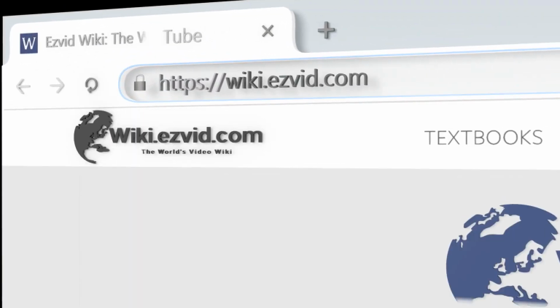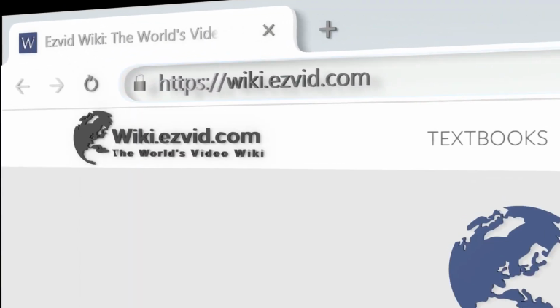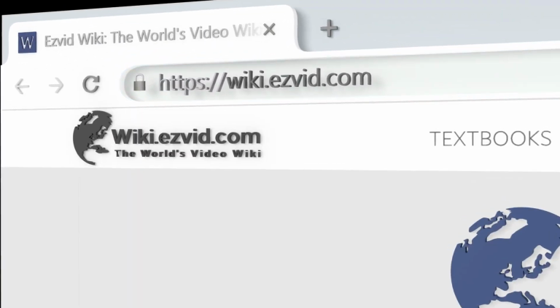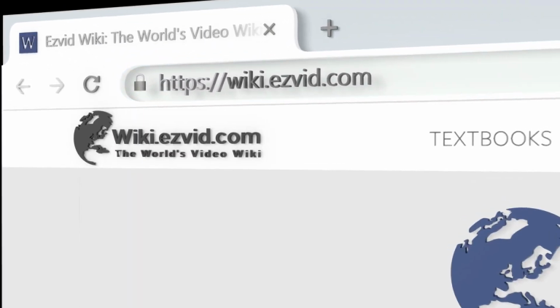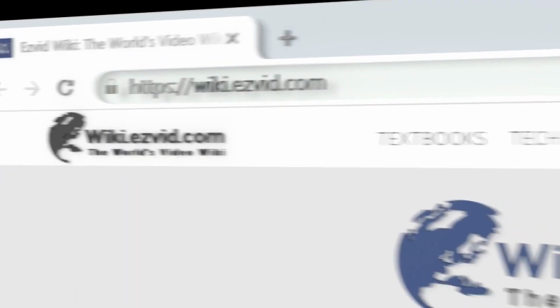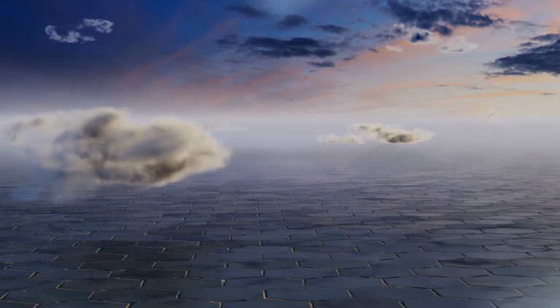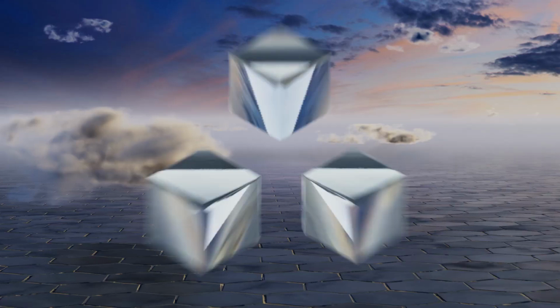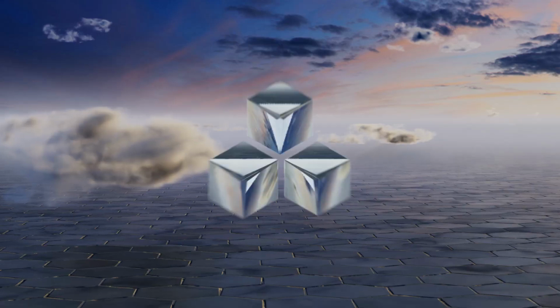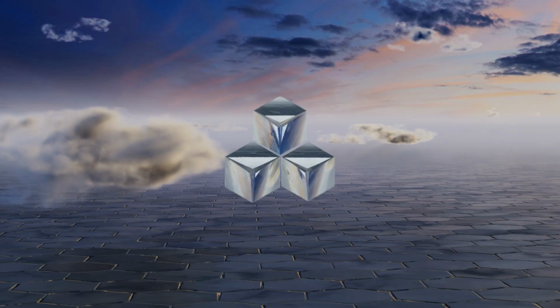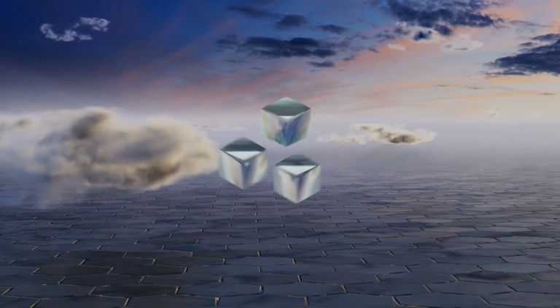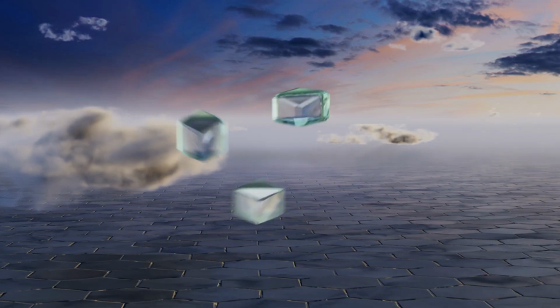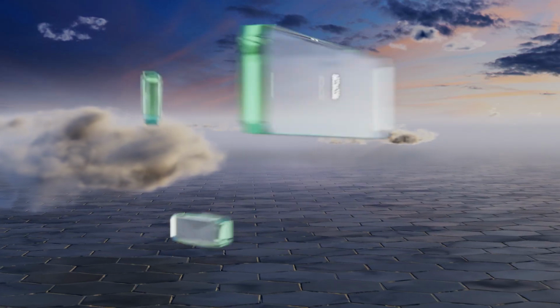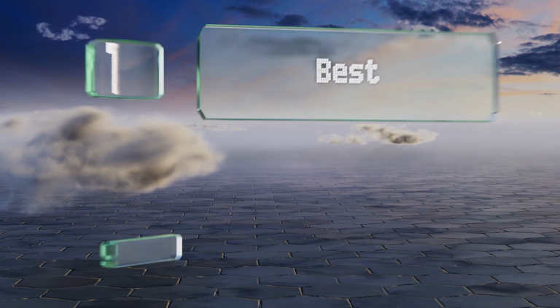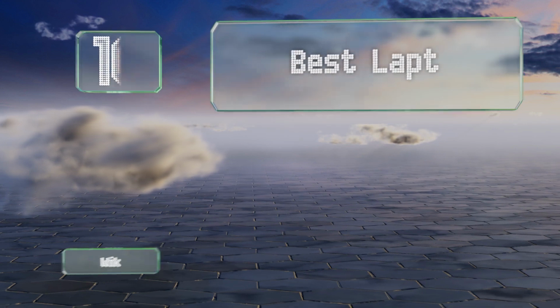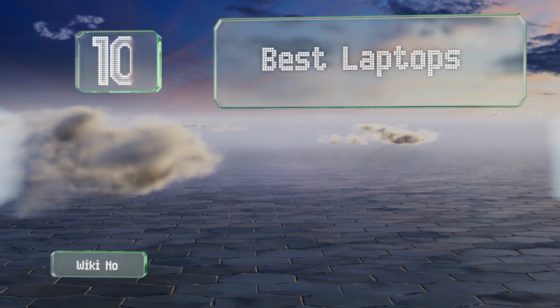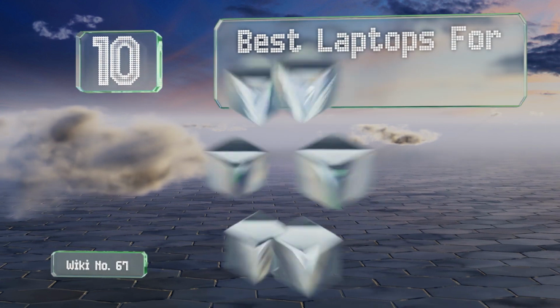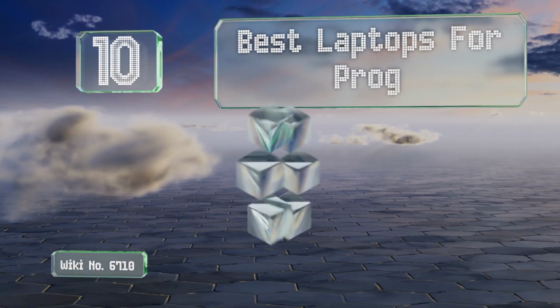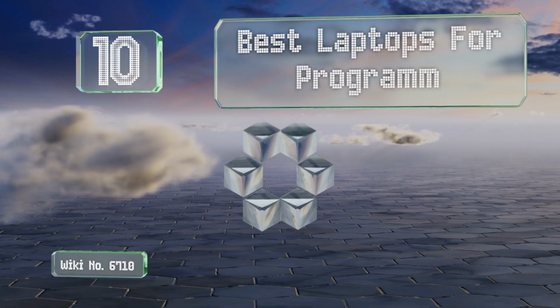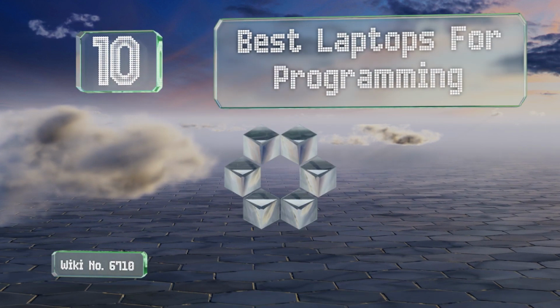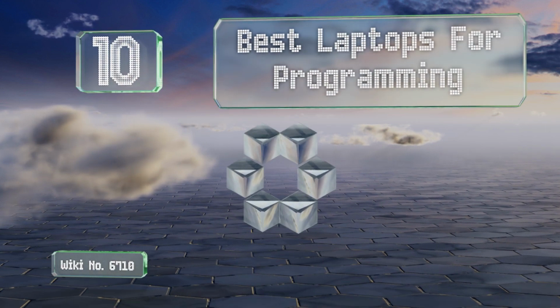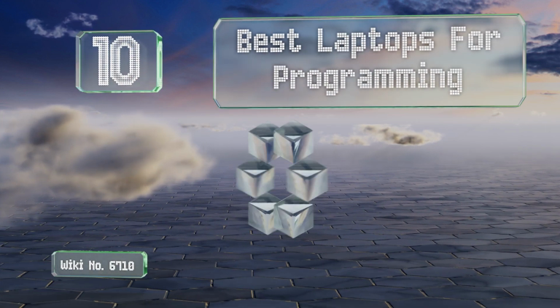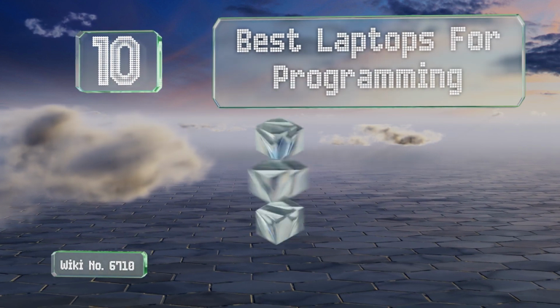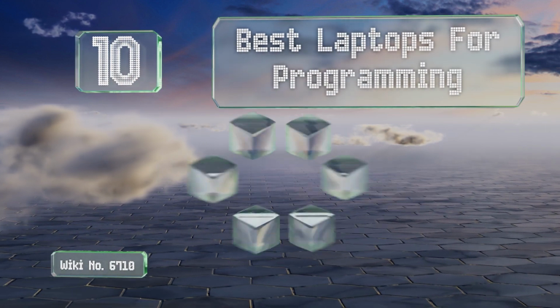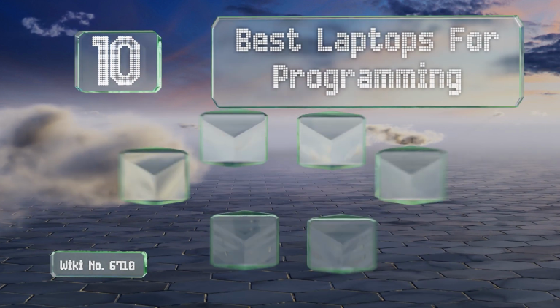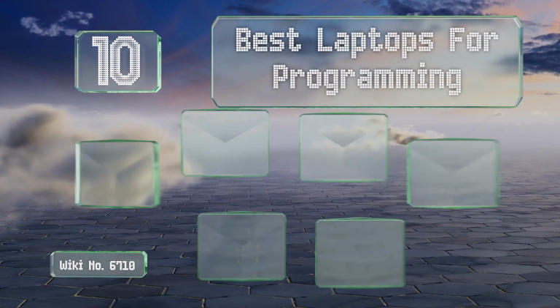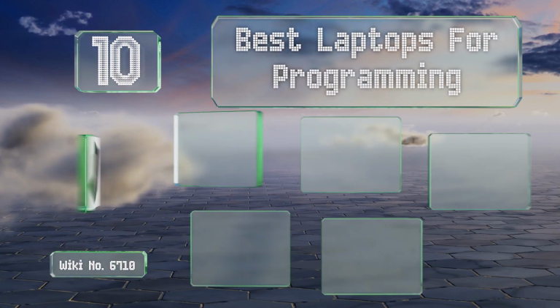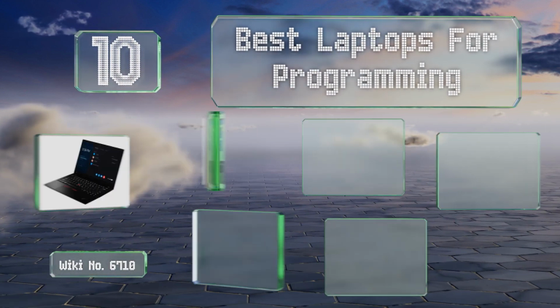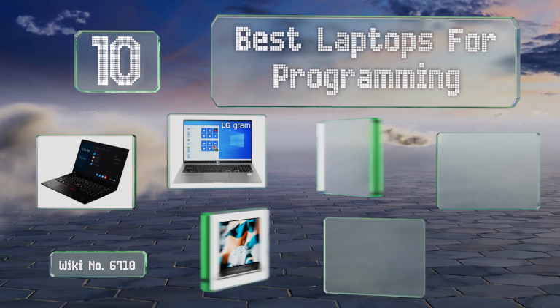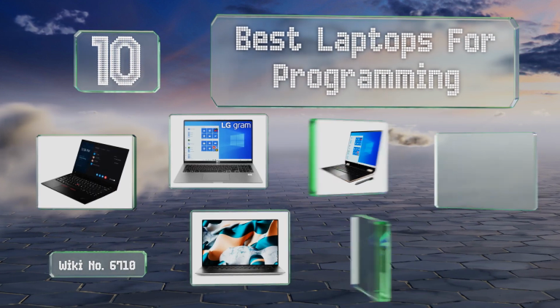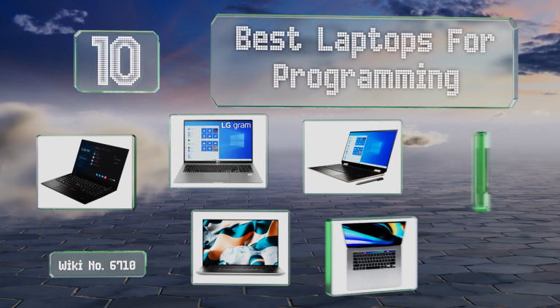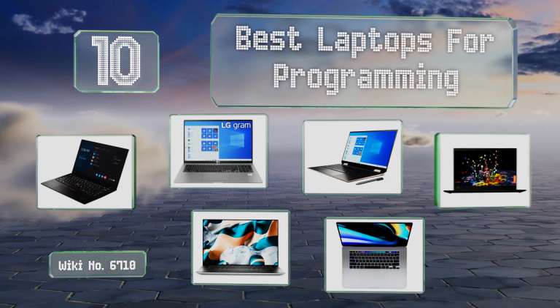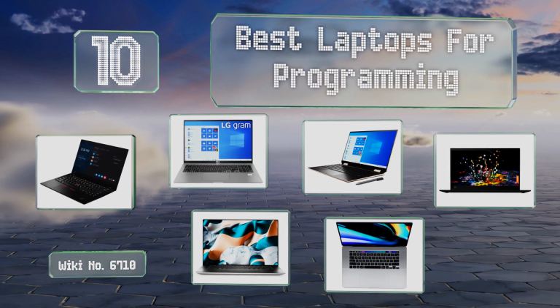EasyVid presents the 10 best laptops for programming. Let's get started with the list.